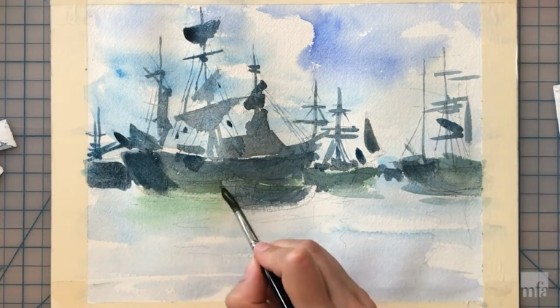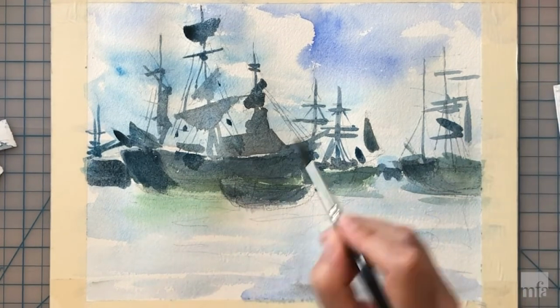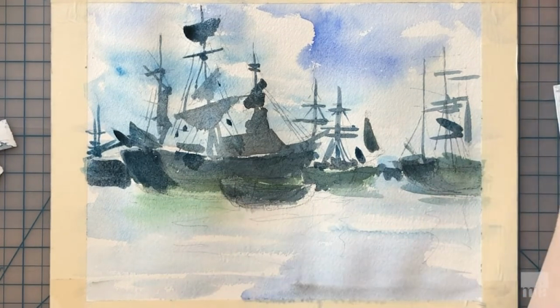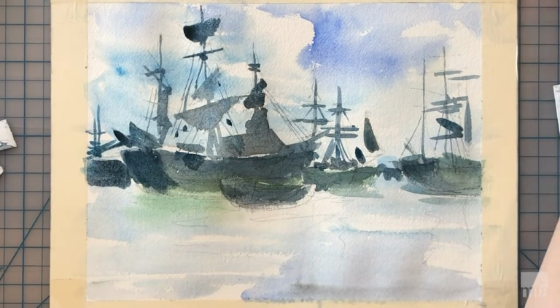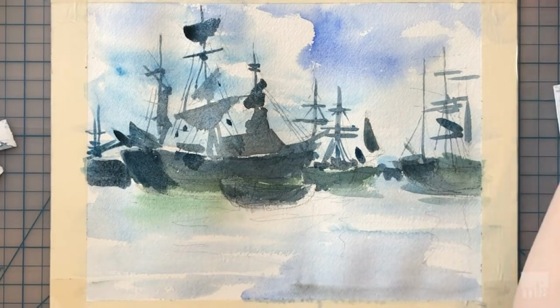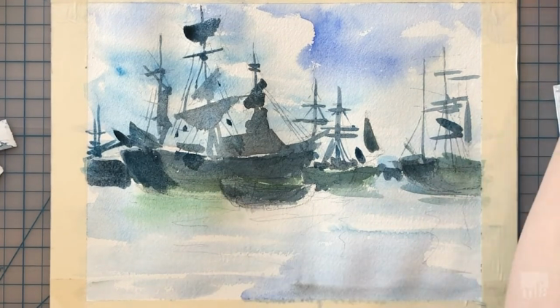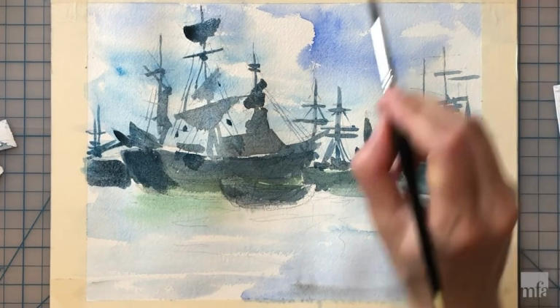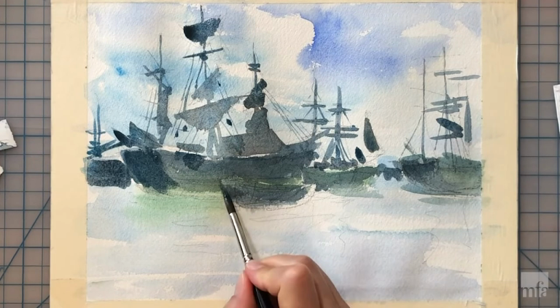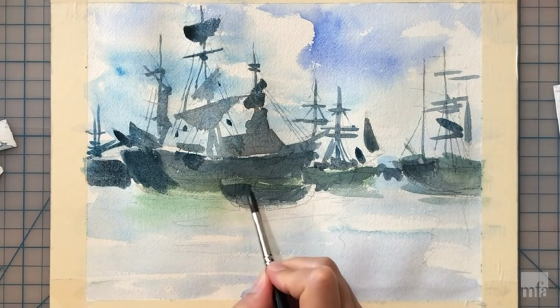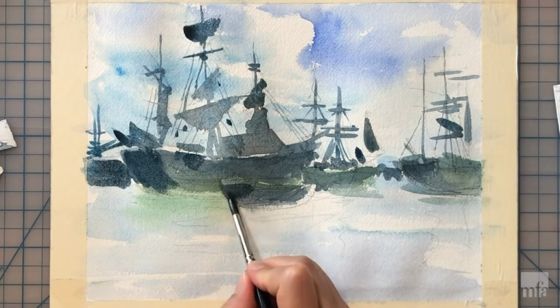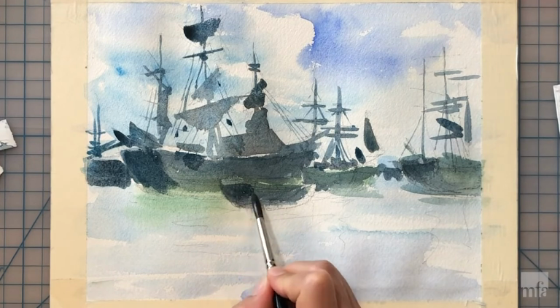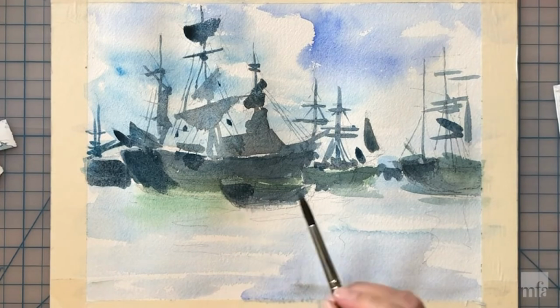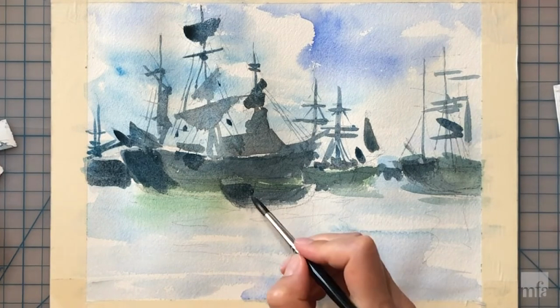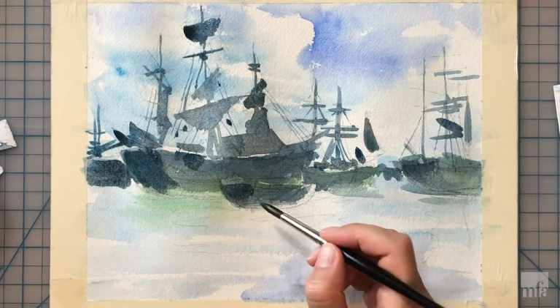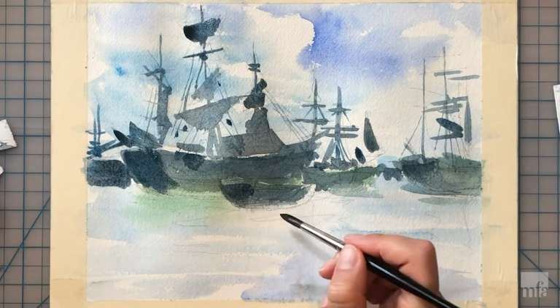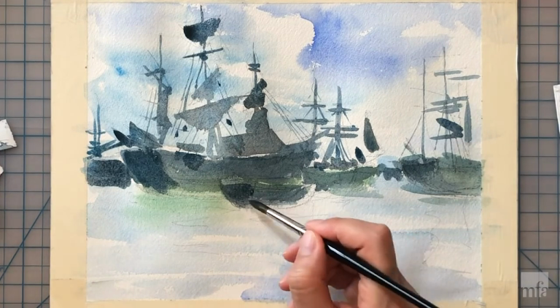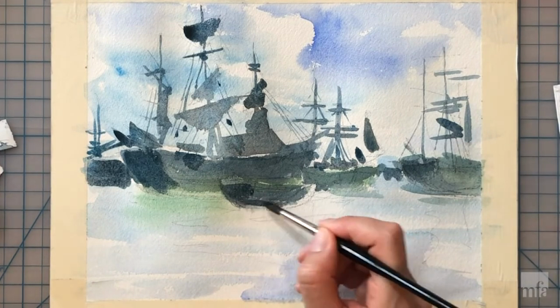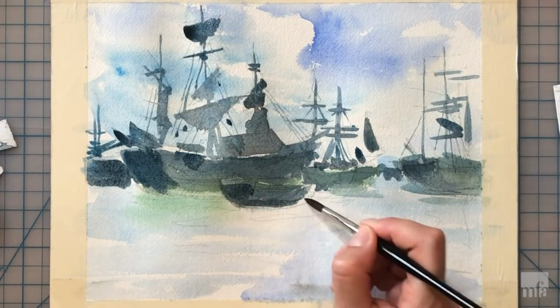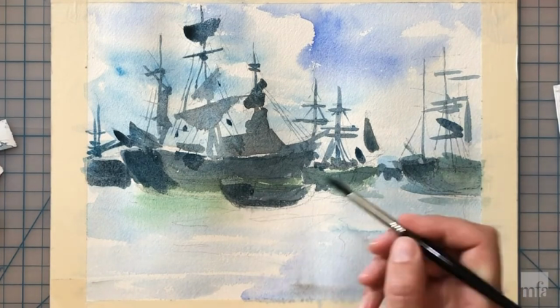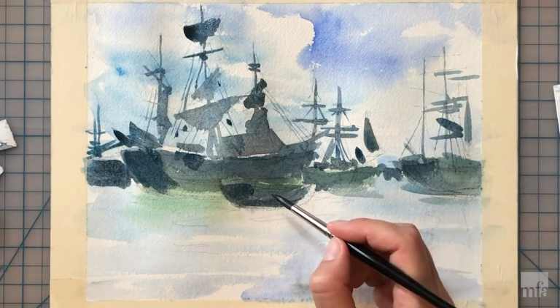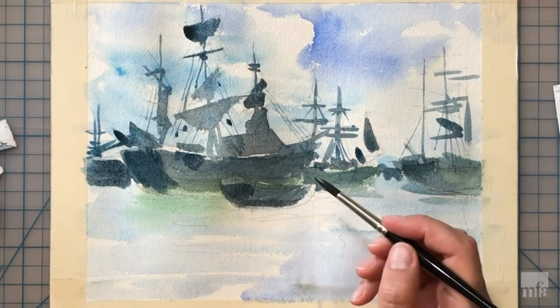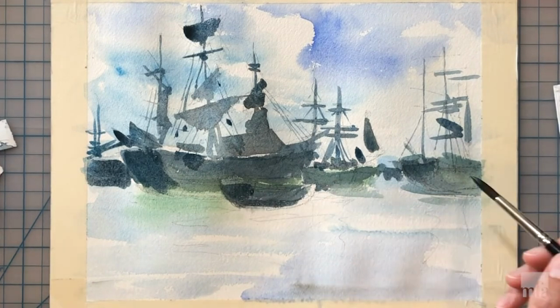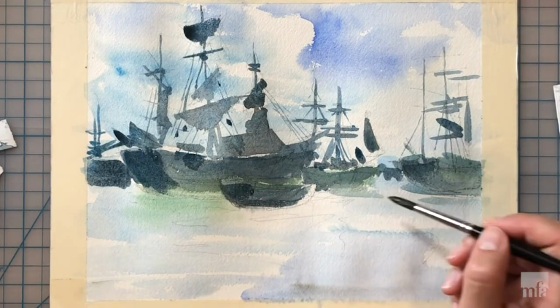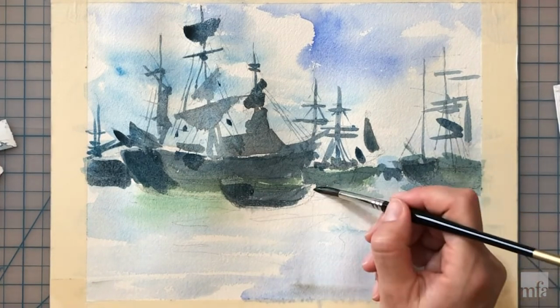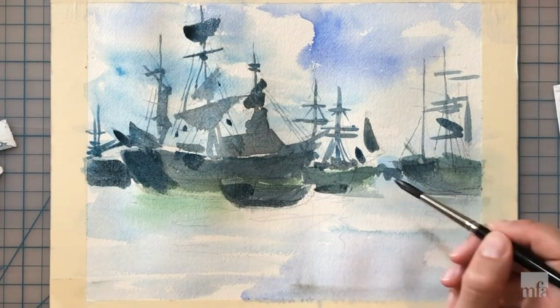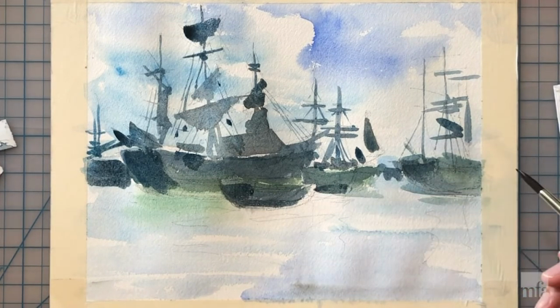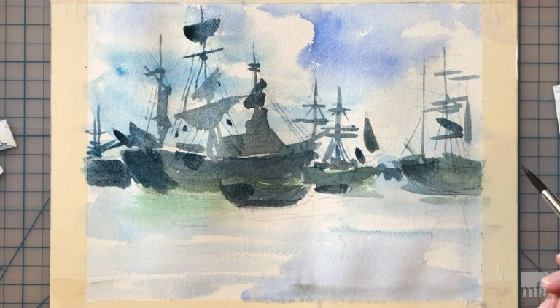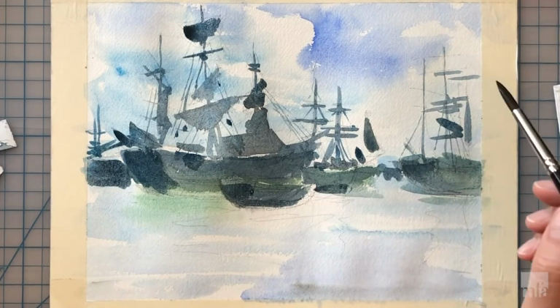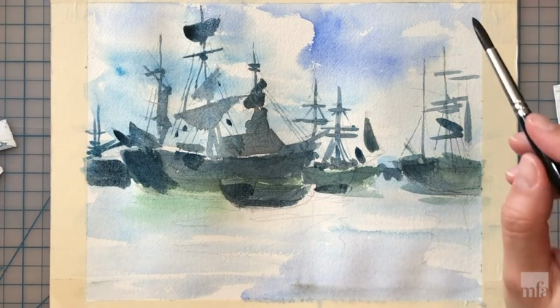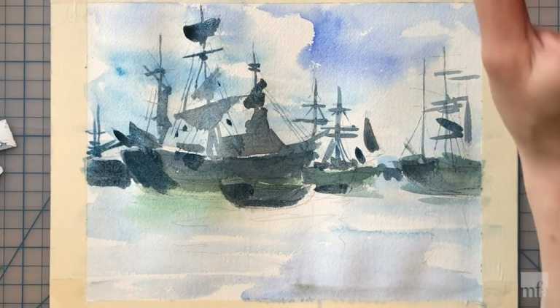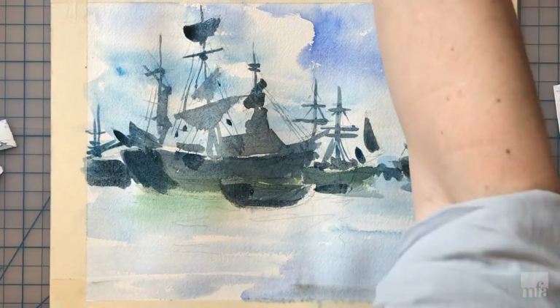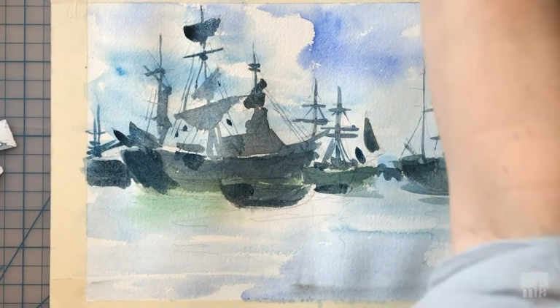I am now progressing to my darkest darks in the painting — the backsides, the sterns of the vessels.